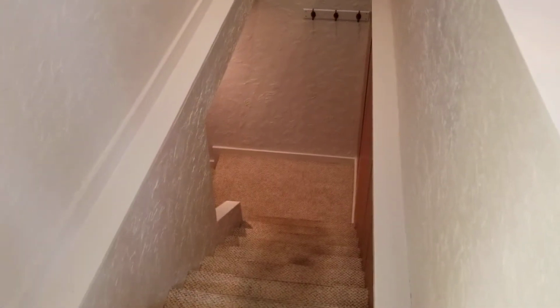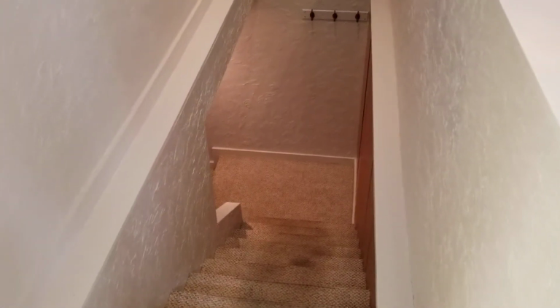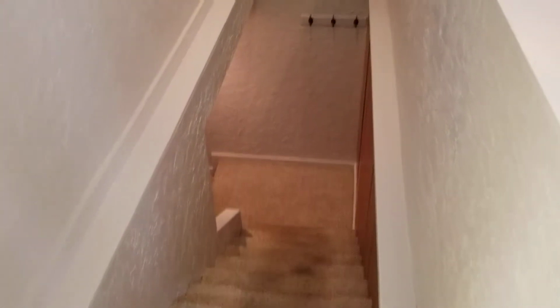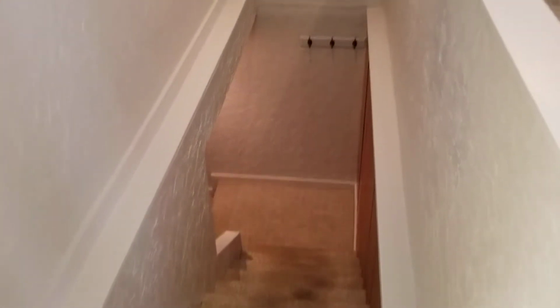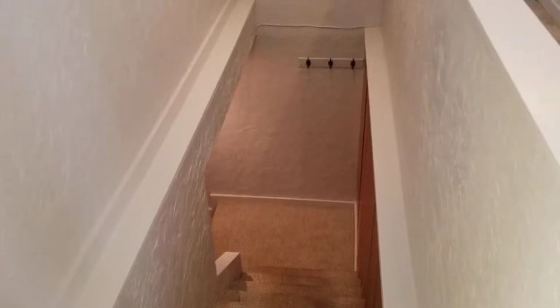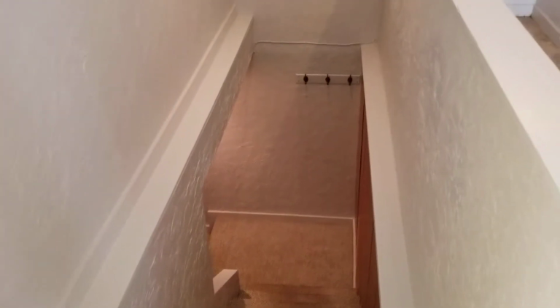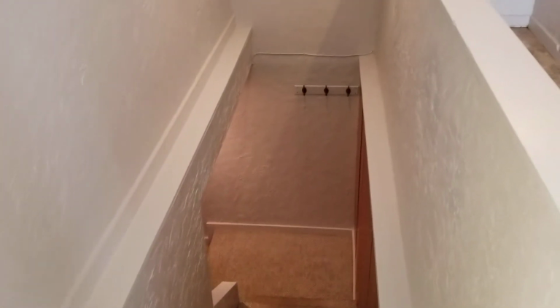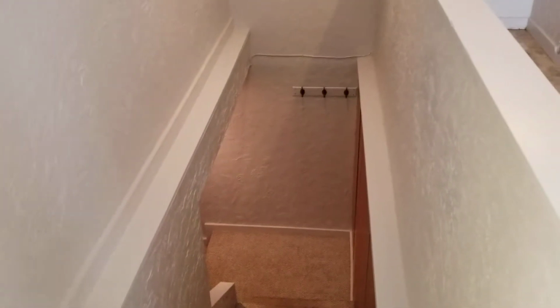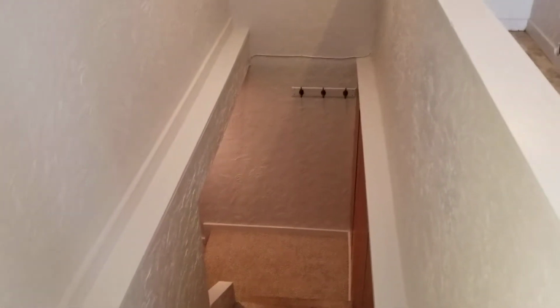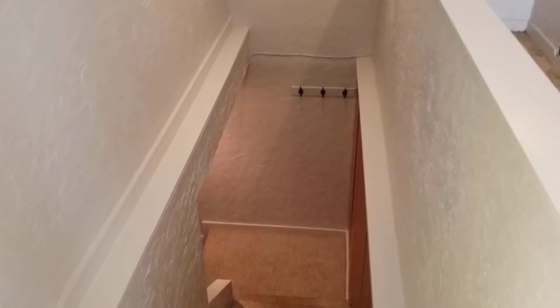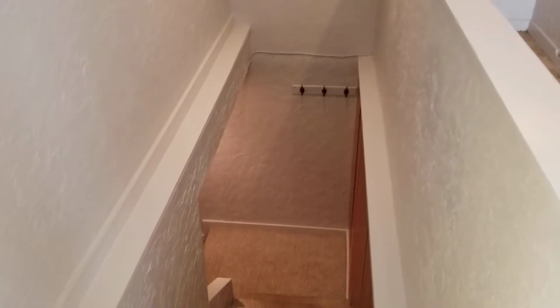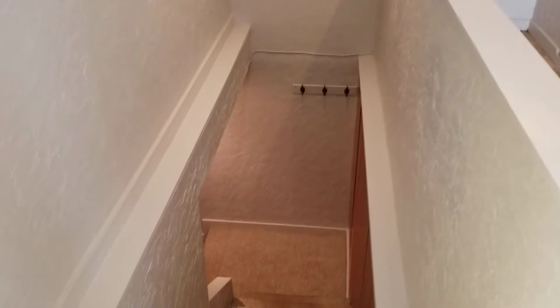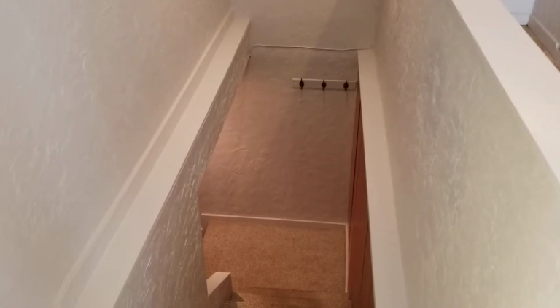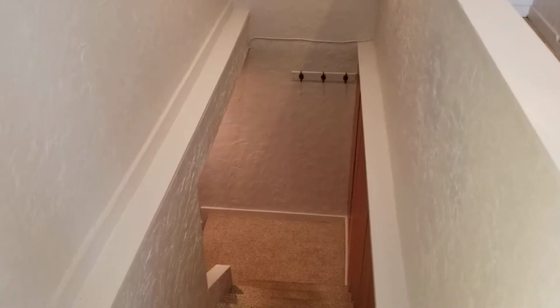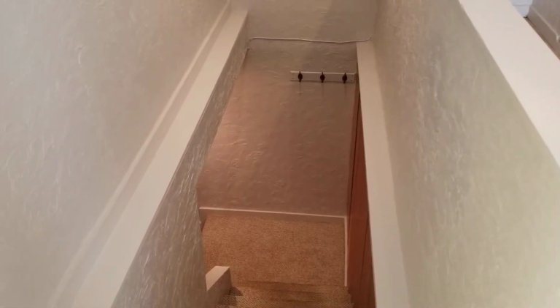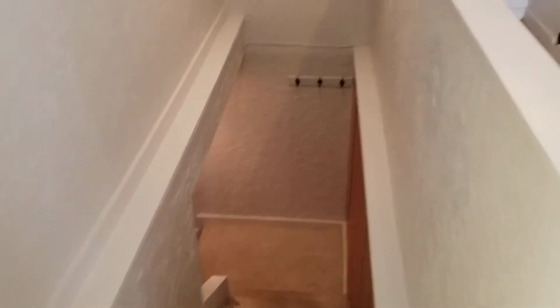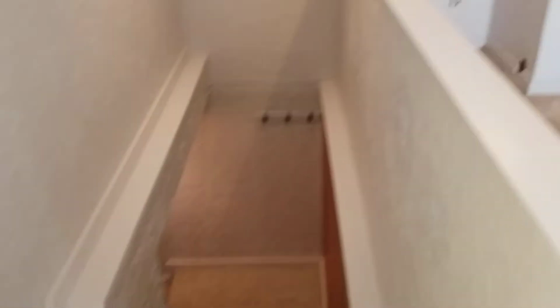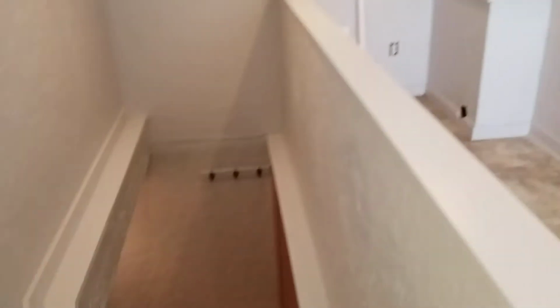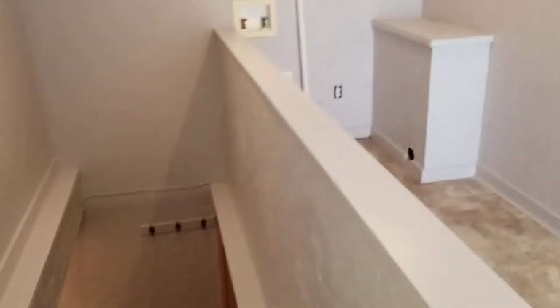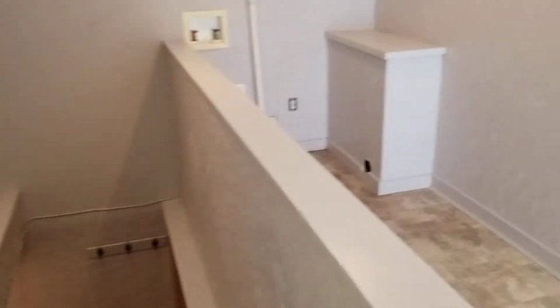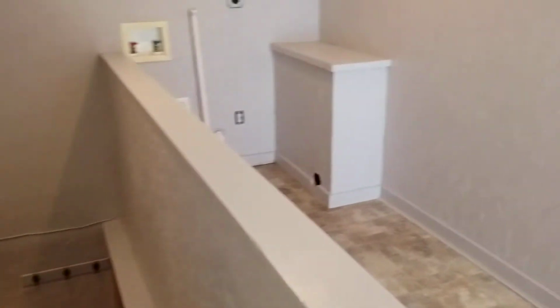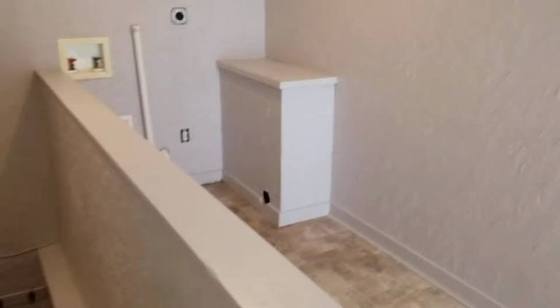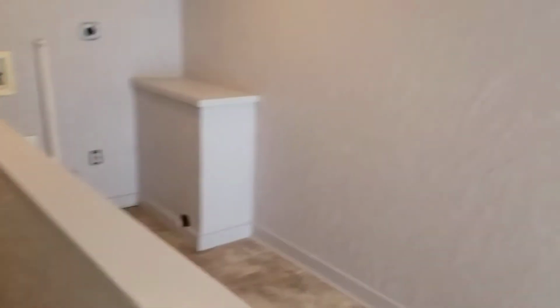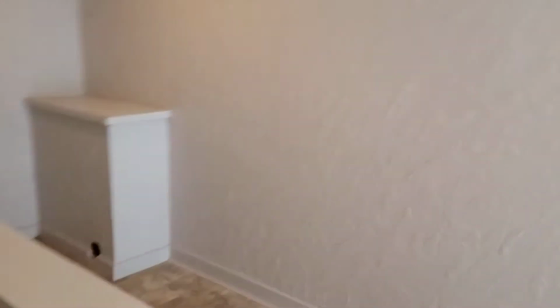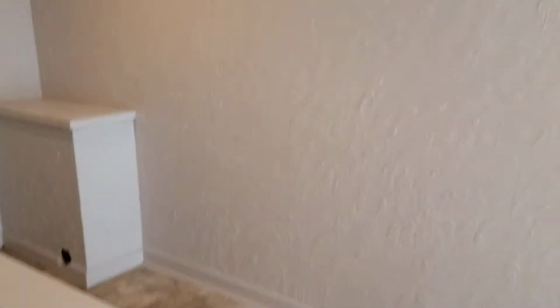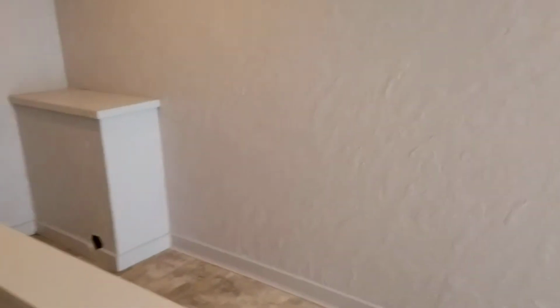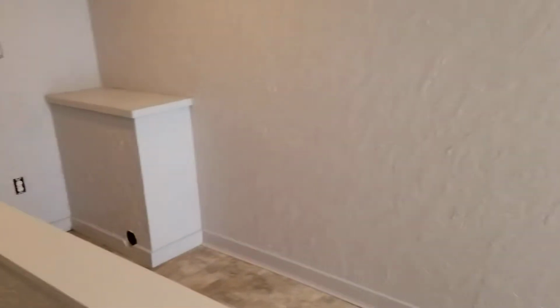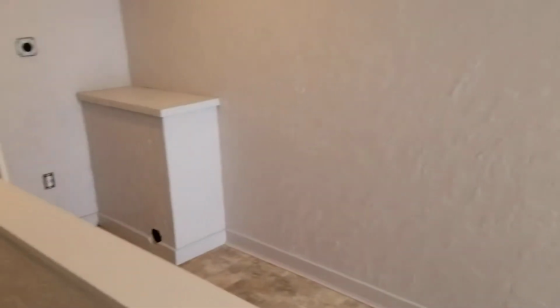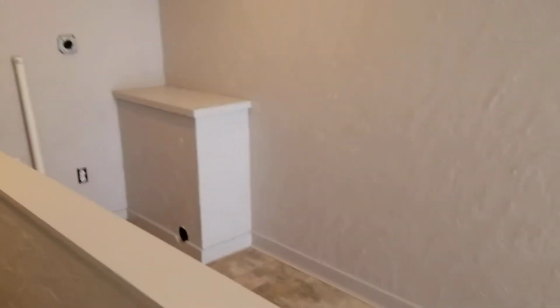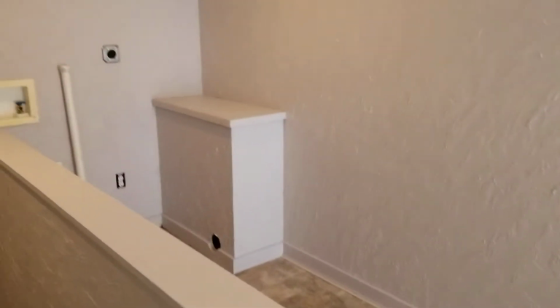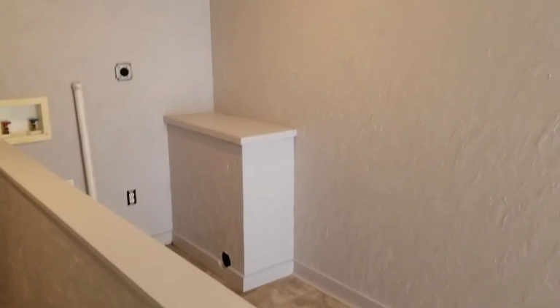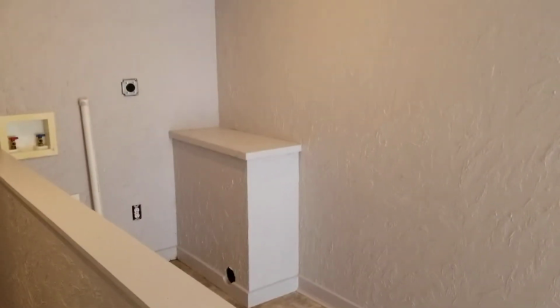There are stairs that go down, and there's a storage area for bikes and whatnot.